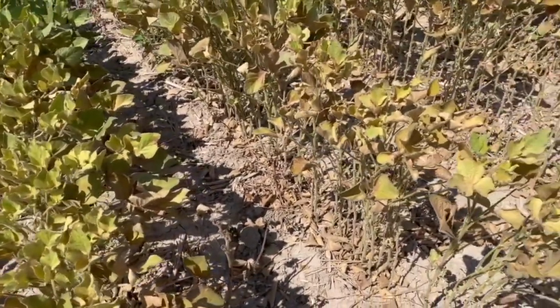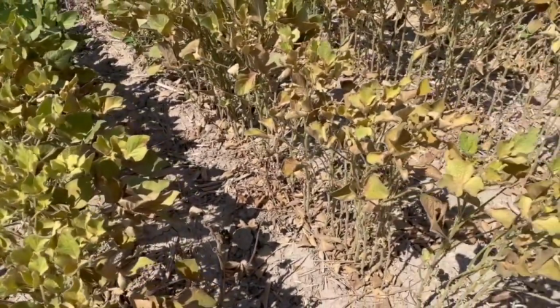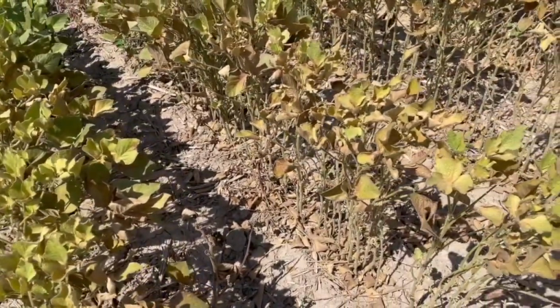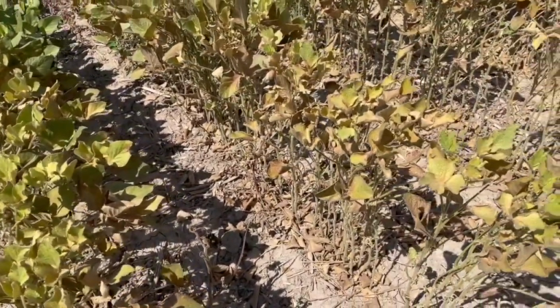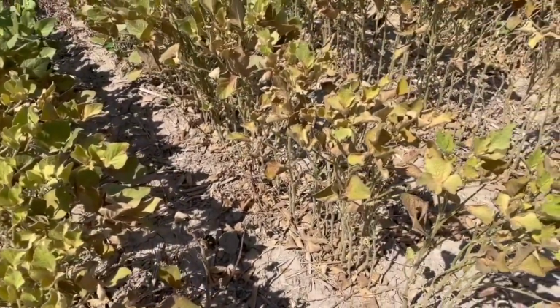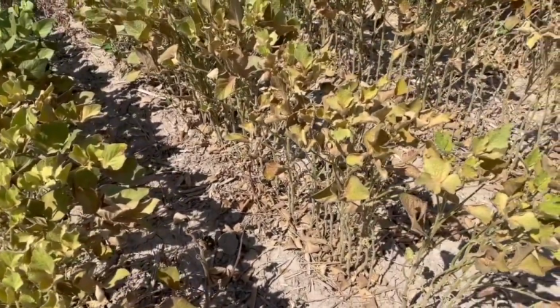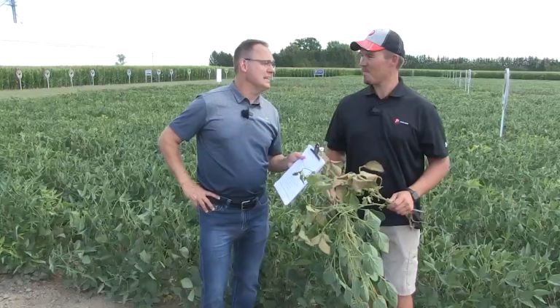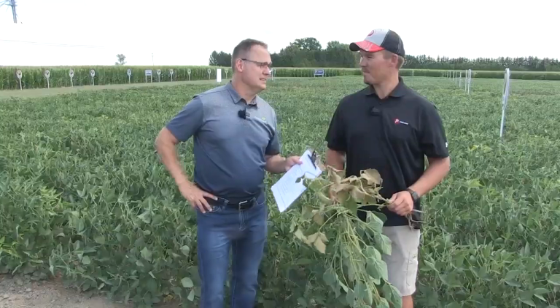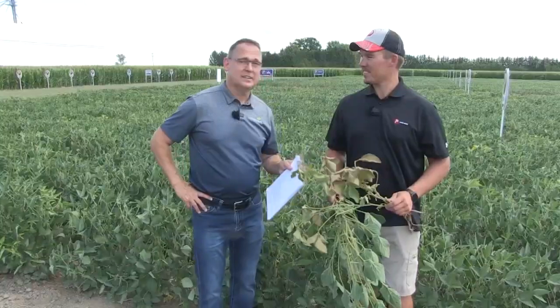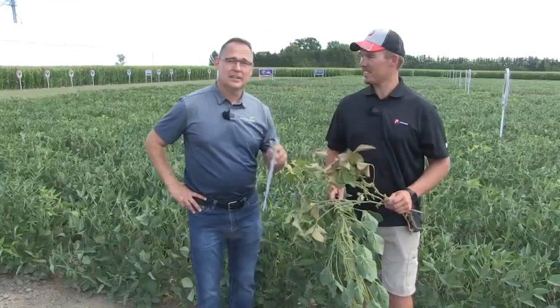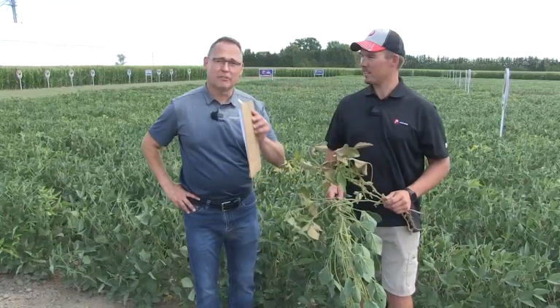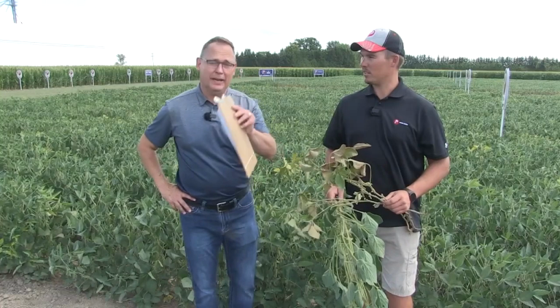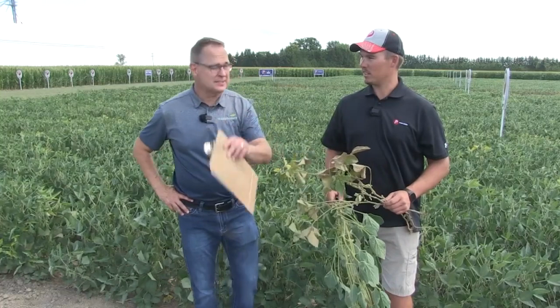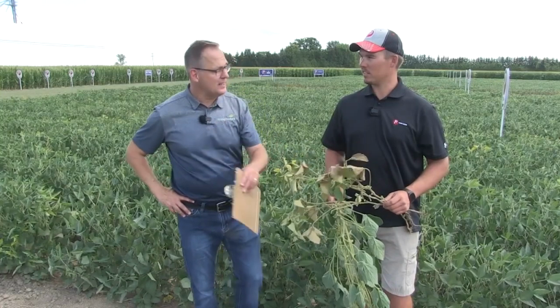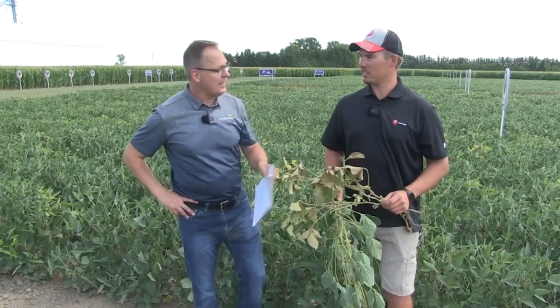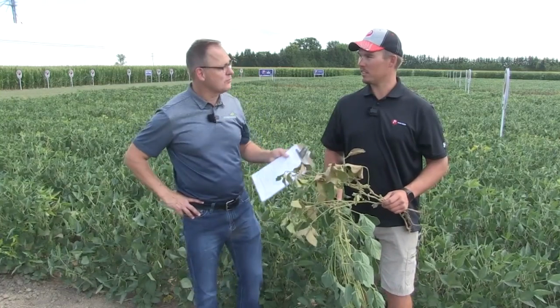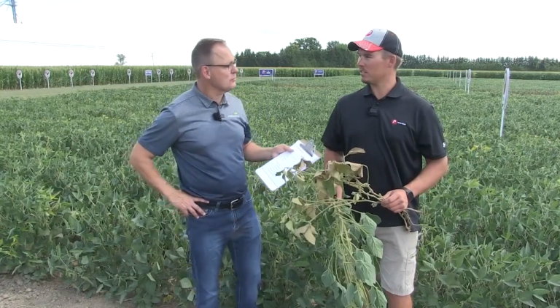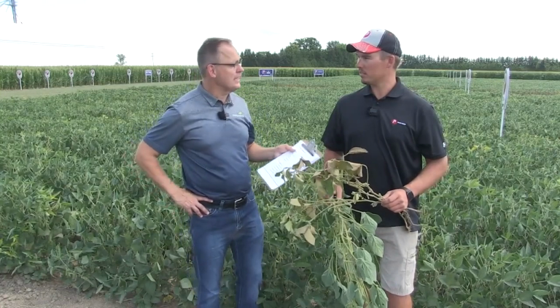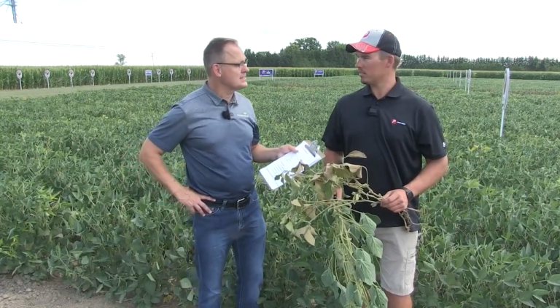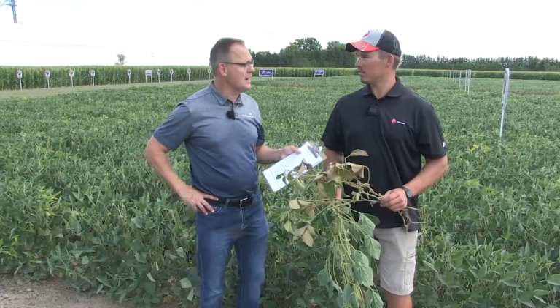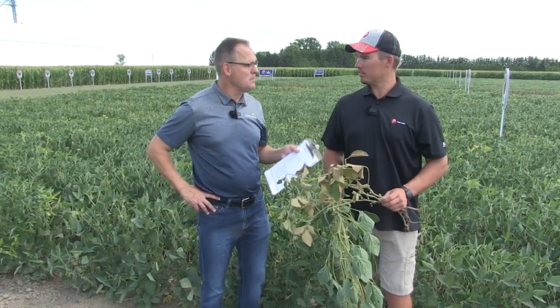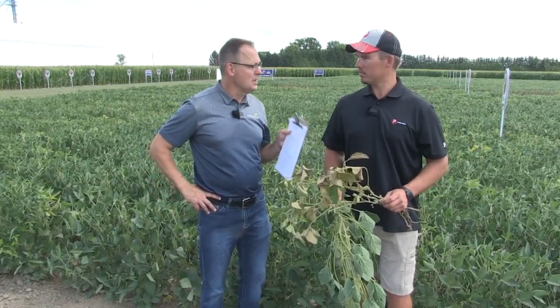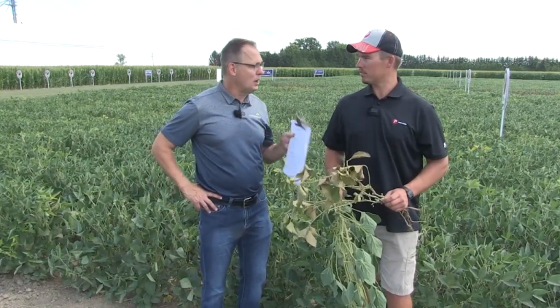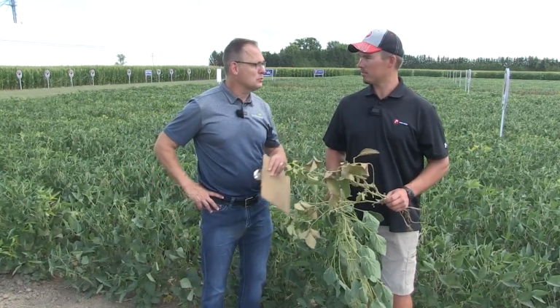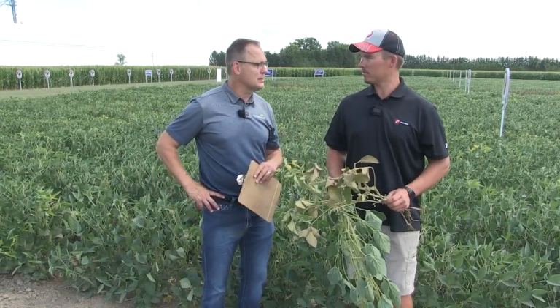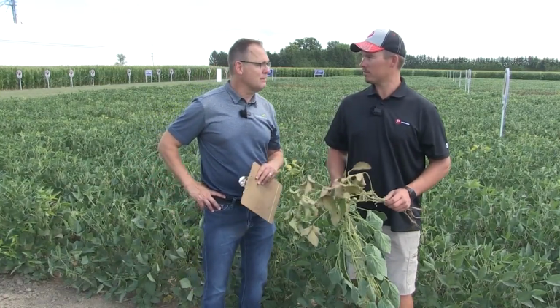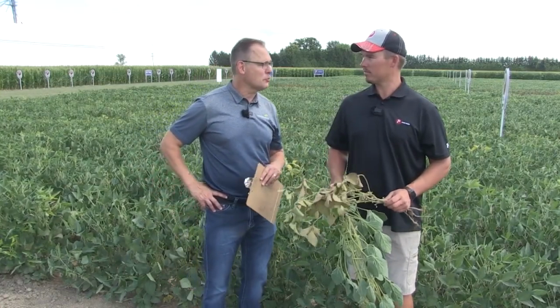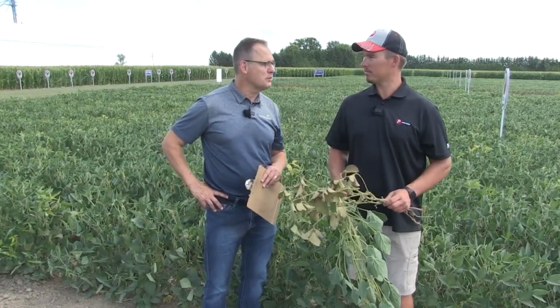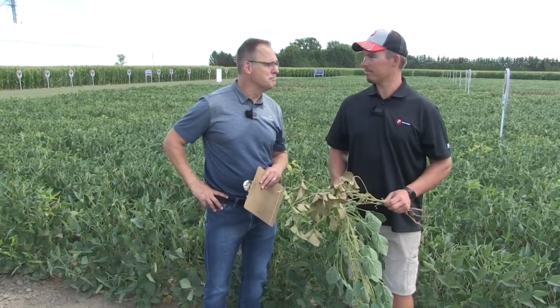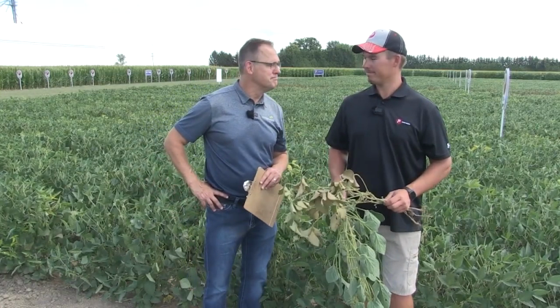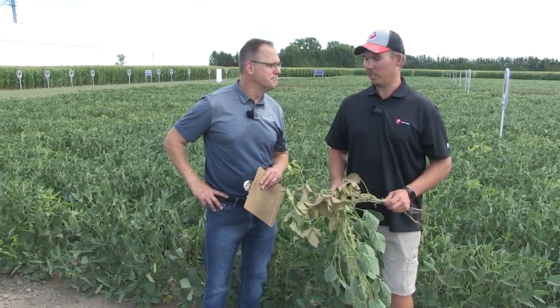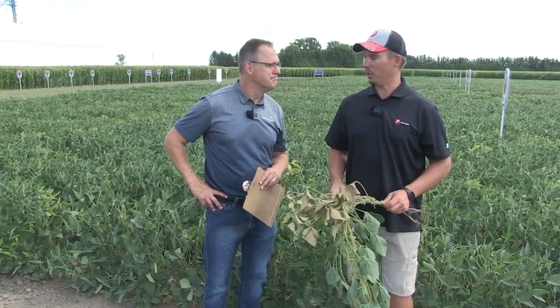Well Matt, it really is the year of the pest. Thanks for taking the time — always great to have you on Soybean School. Thanks.